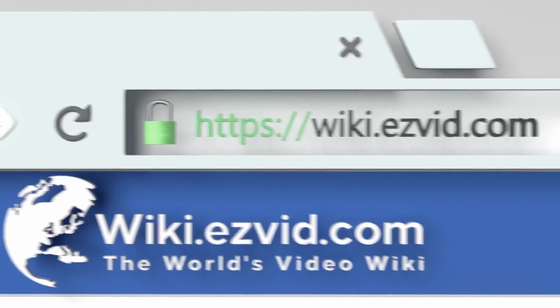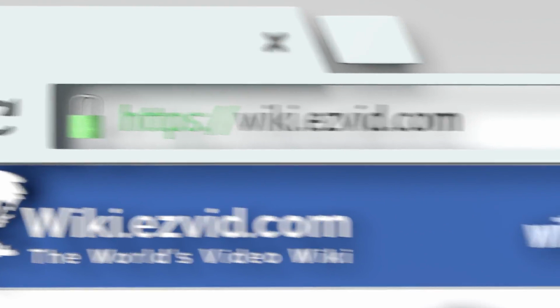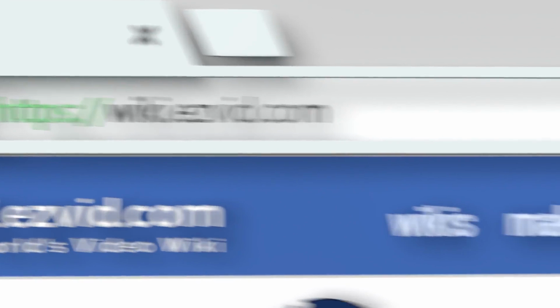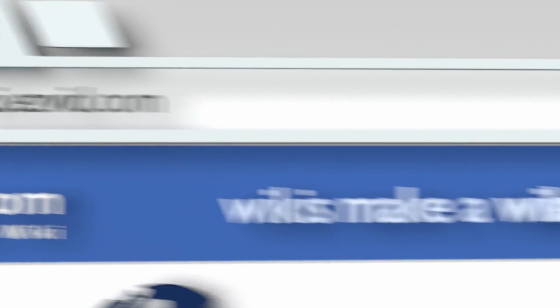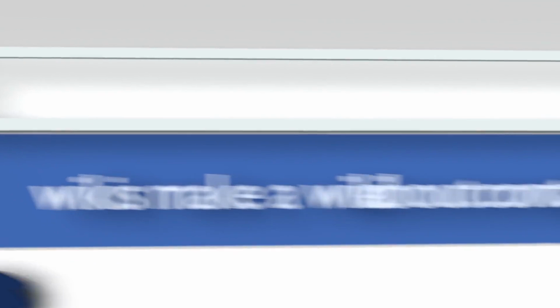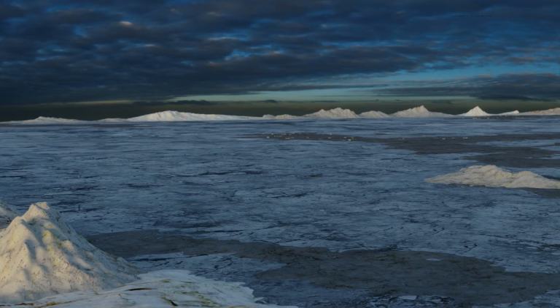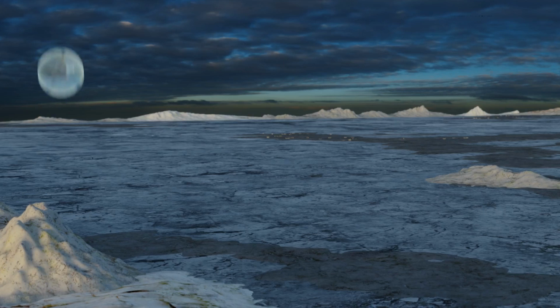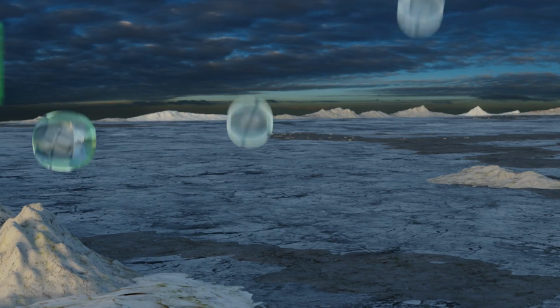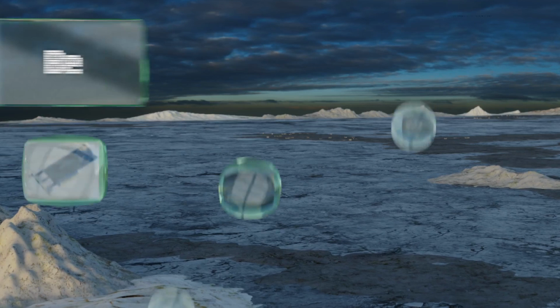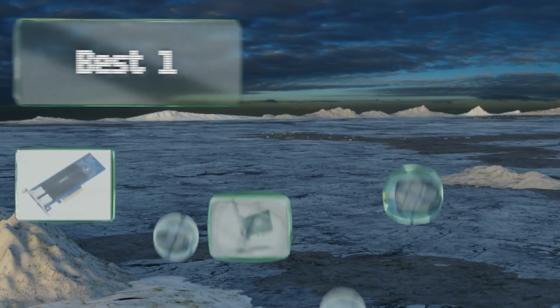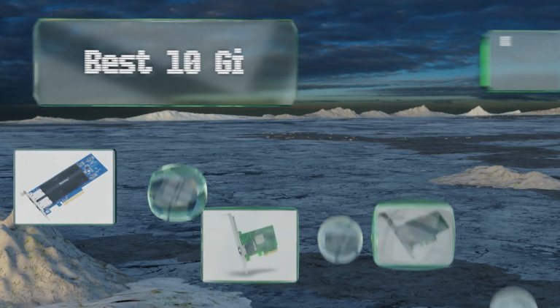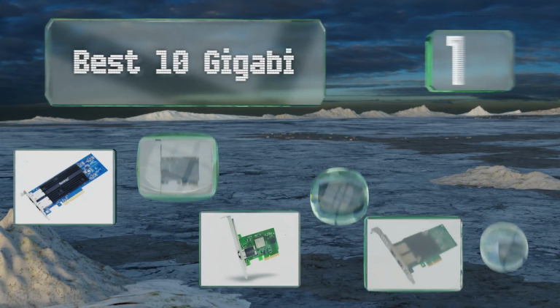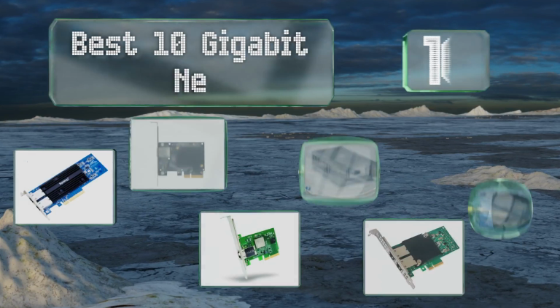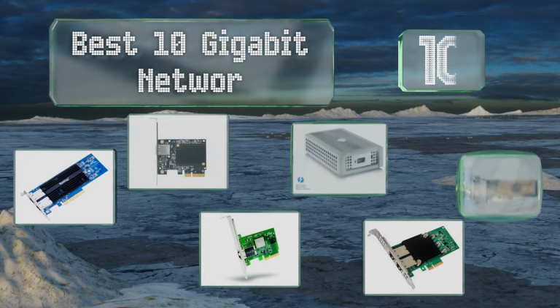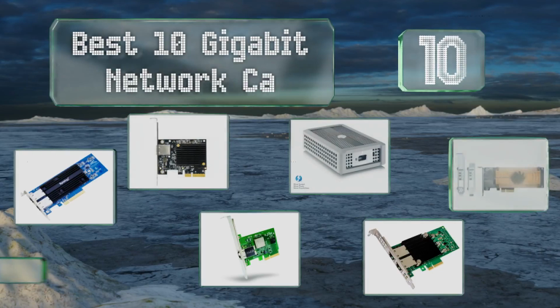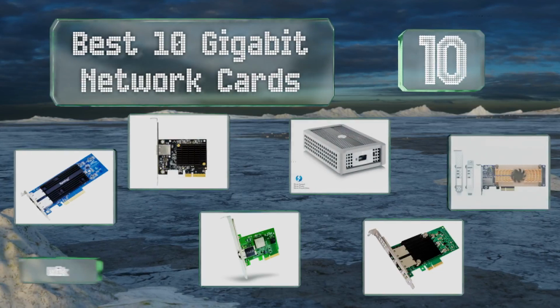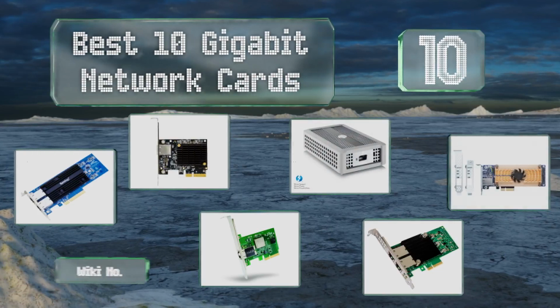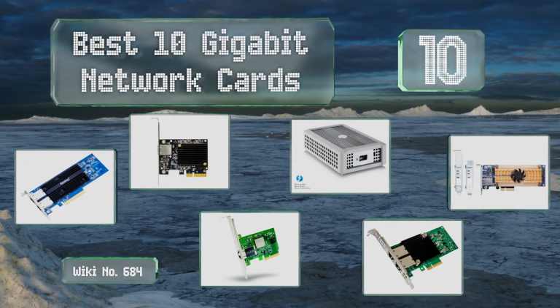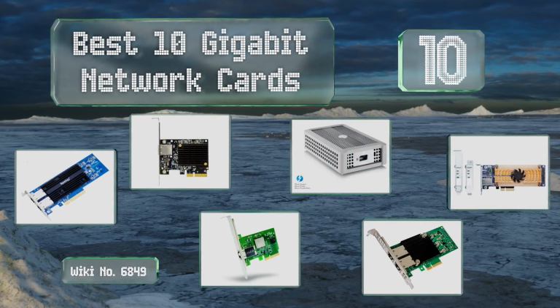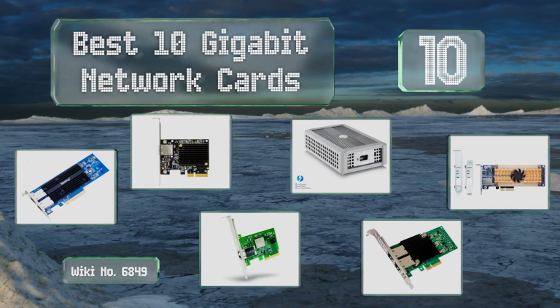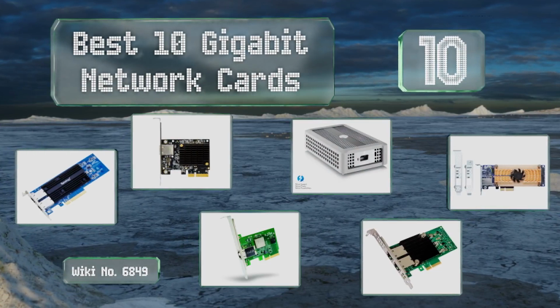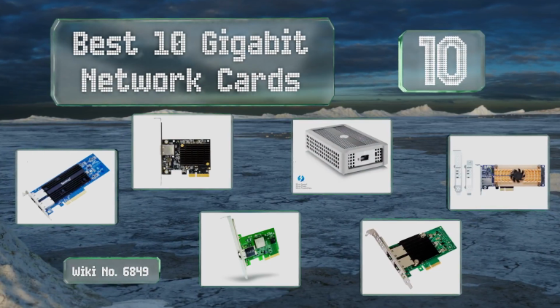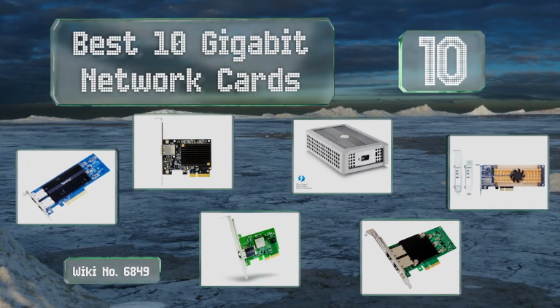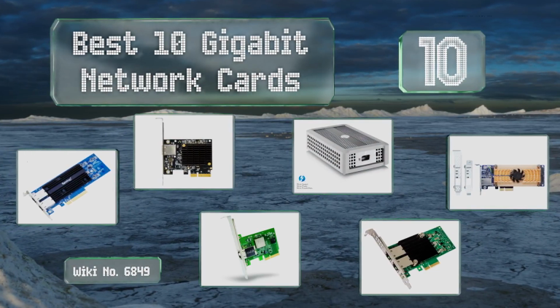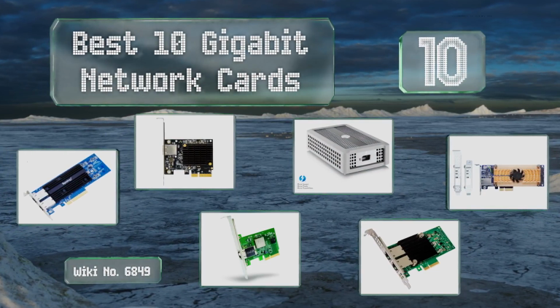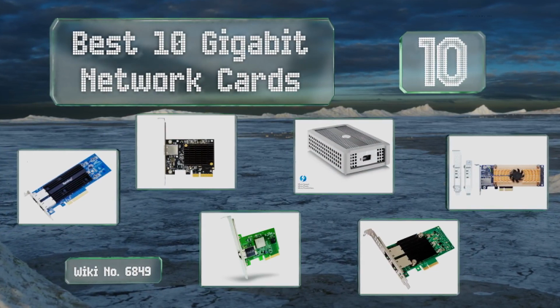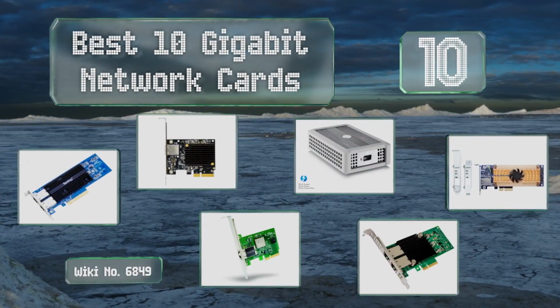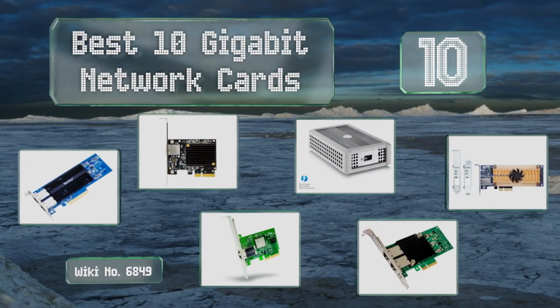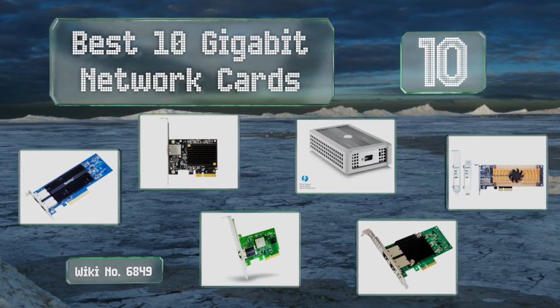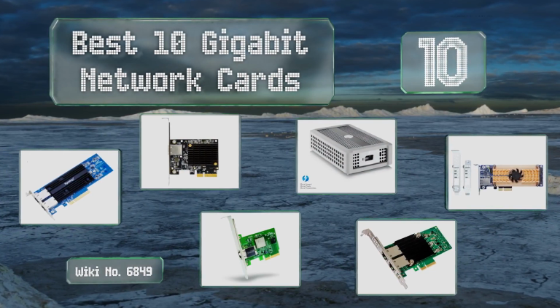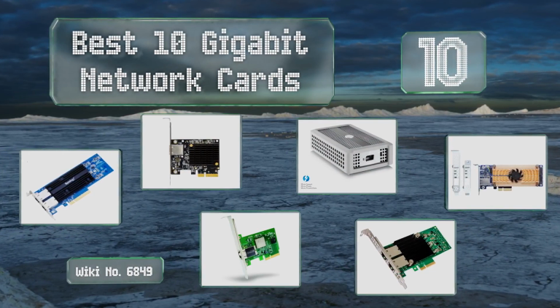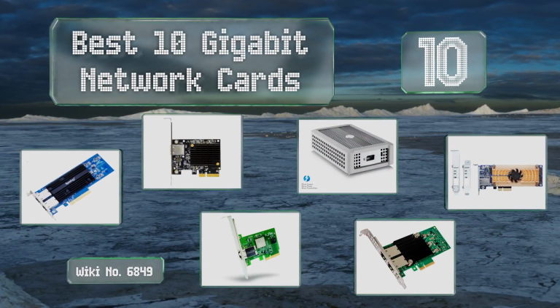EasyVid presents the 10 best 10 gigabit network cards. Let's get started with the list.